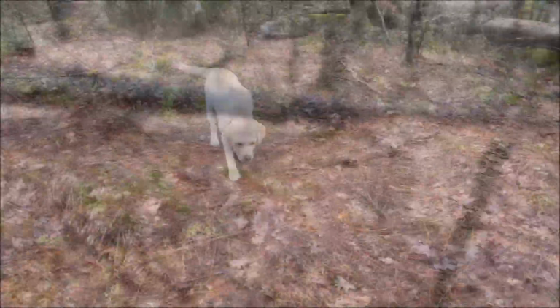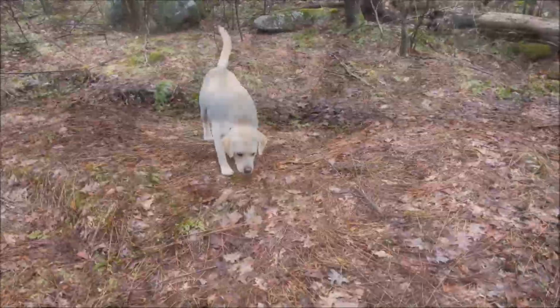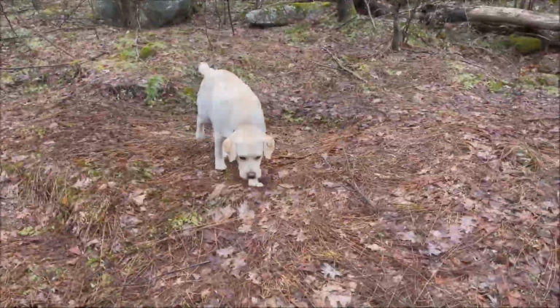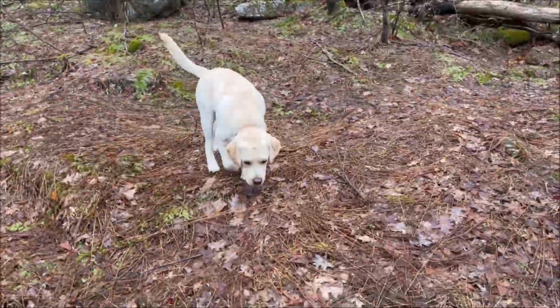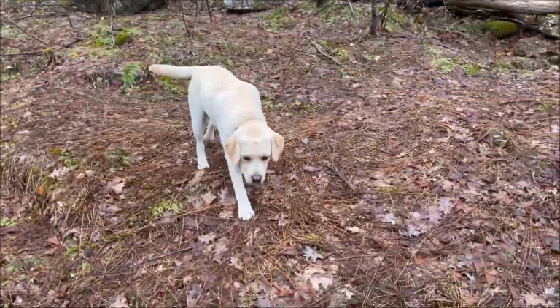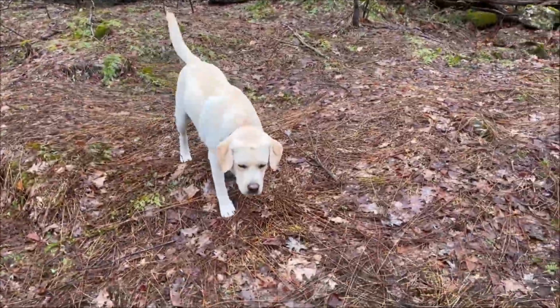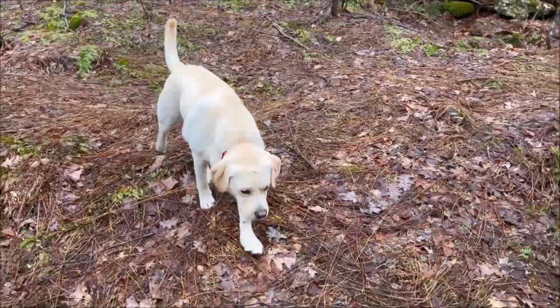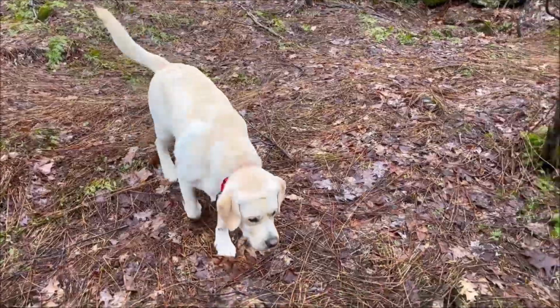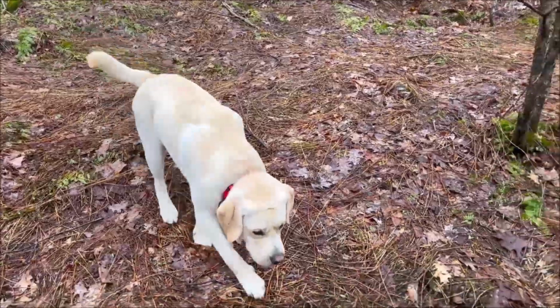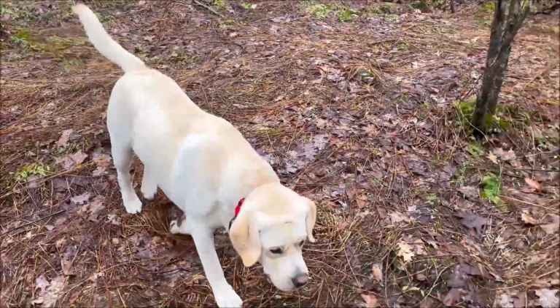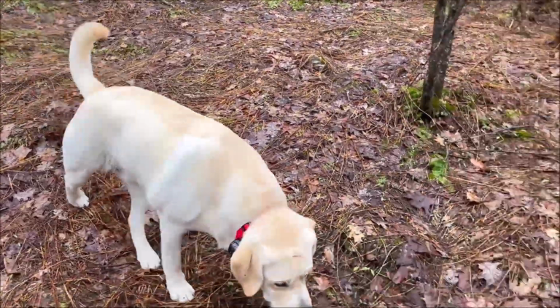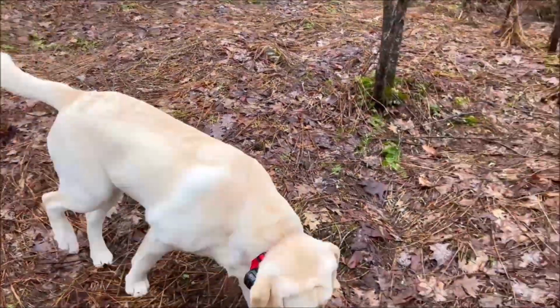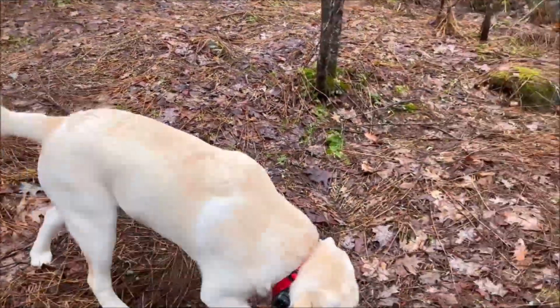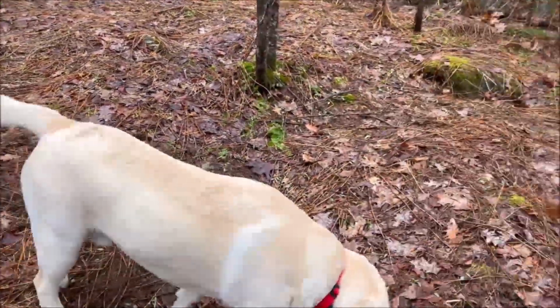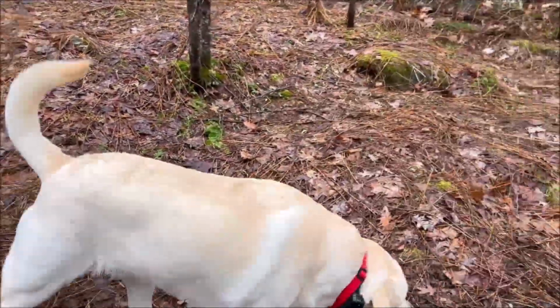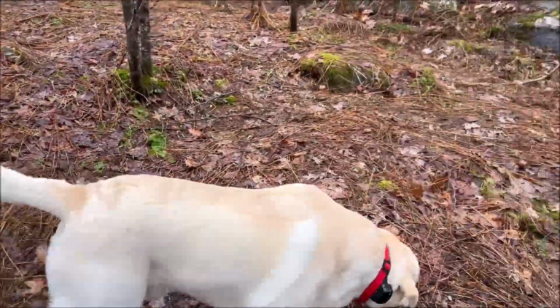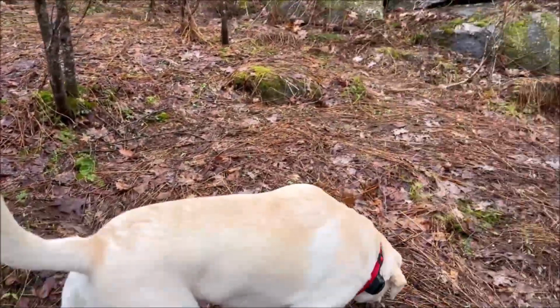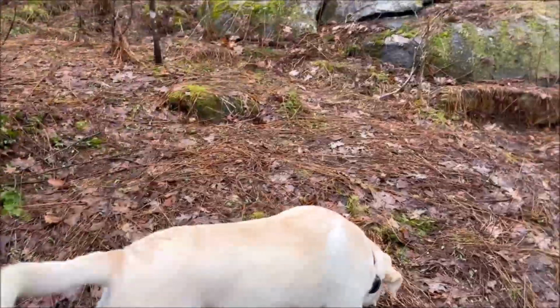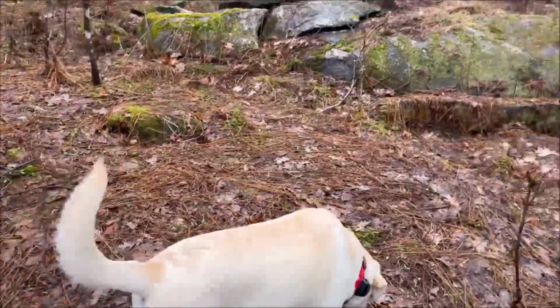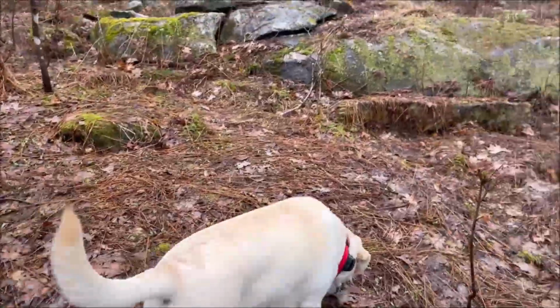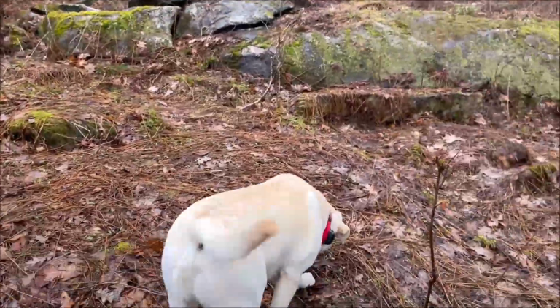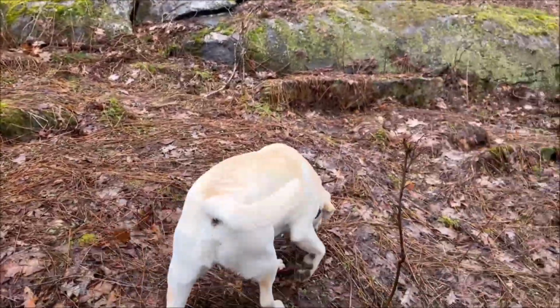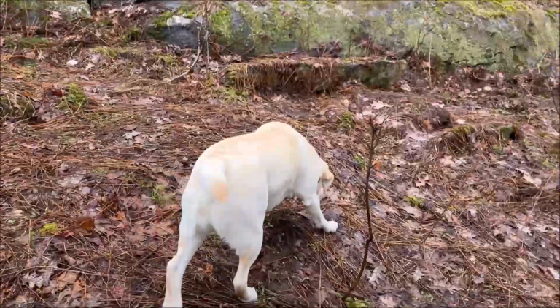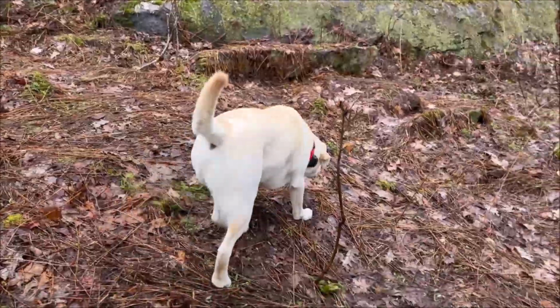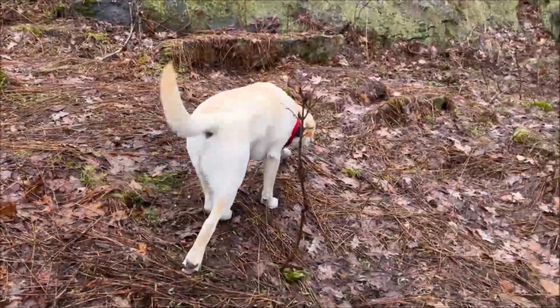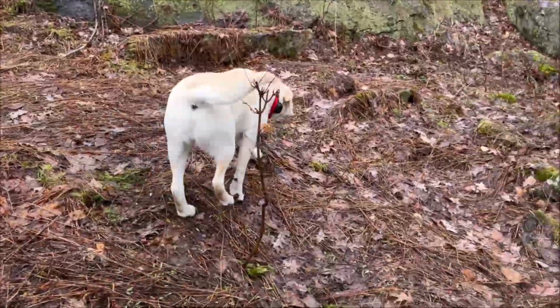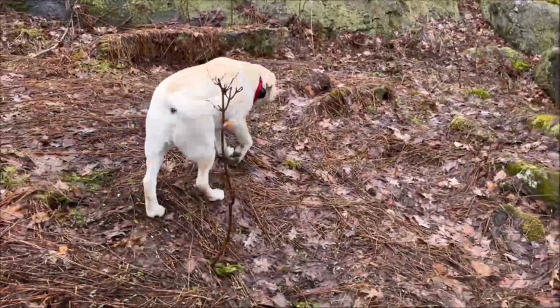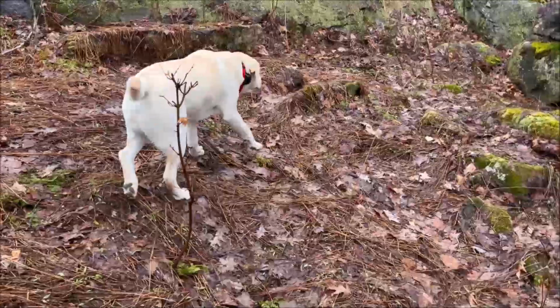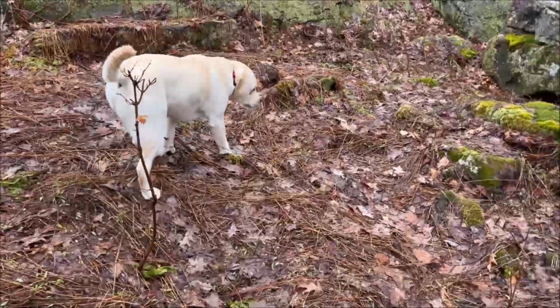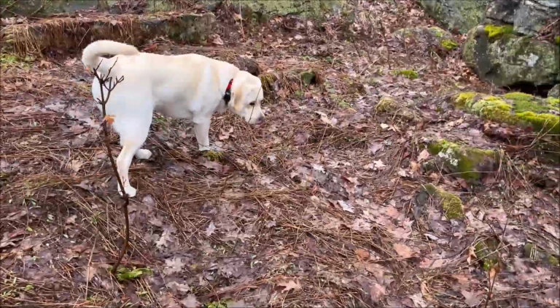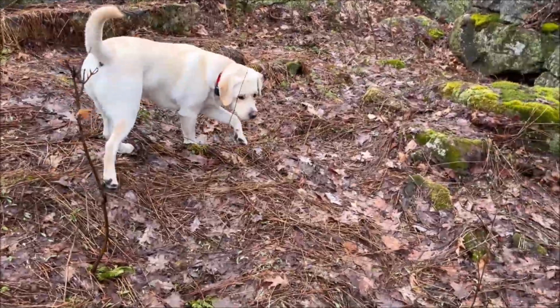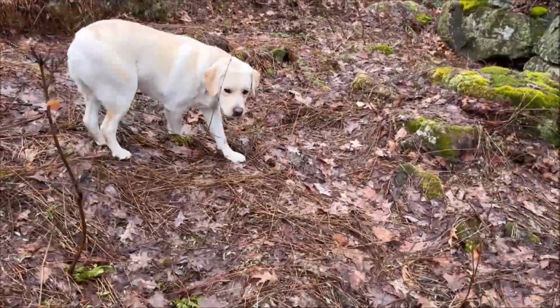Where'd your bone go? I know you didn't eat that whole thing. Hey, come here — I think I saw a tick on you.